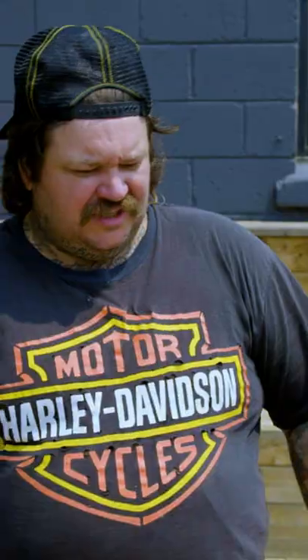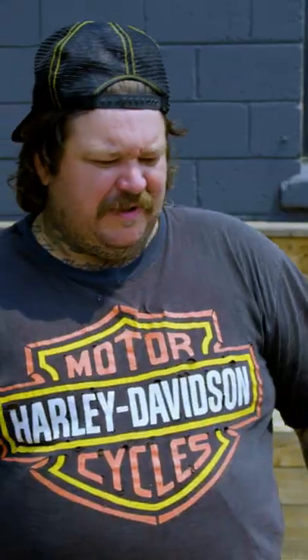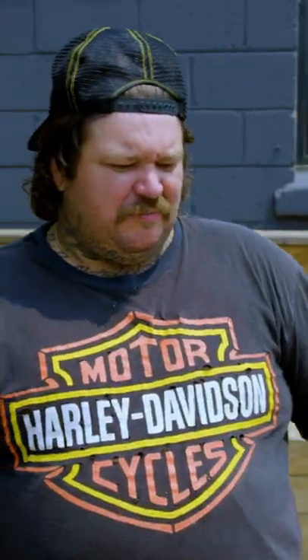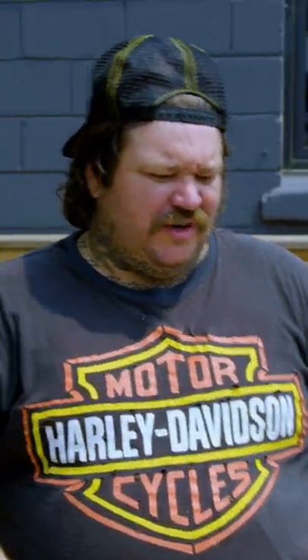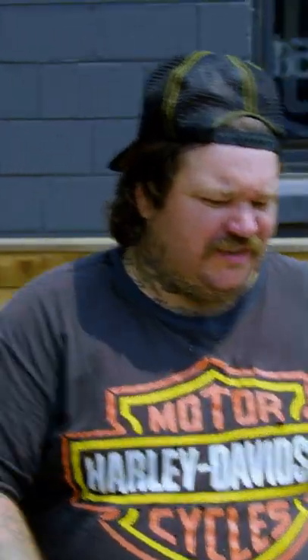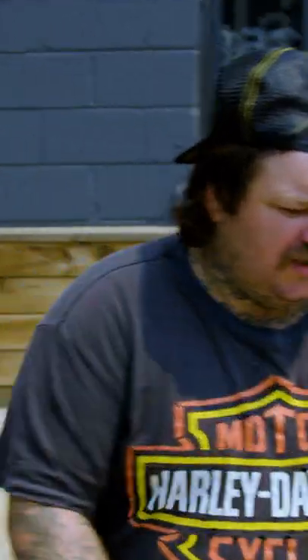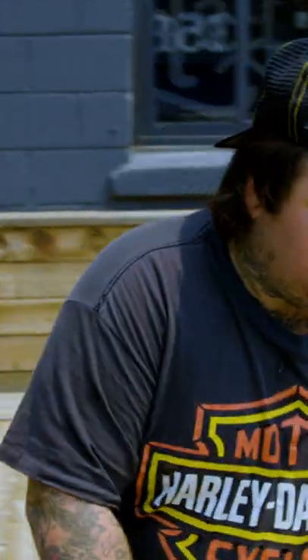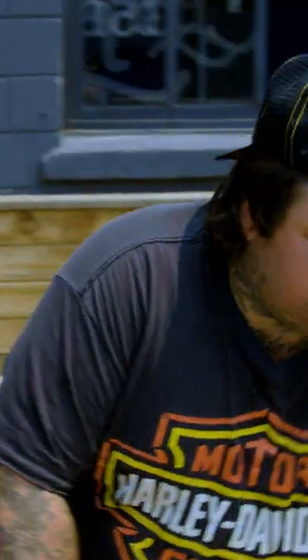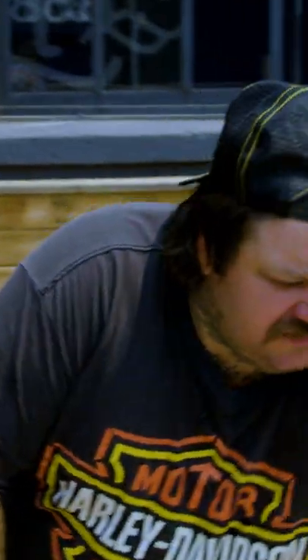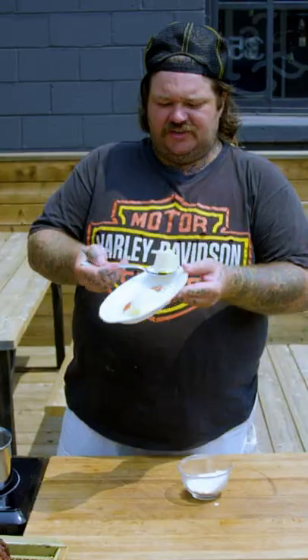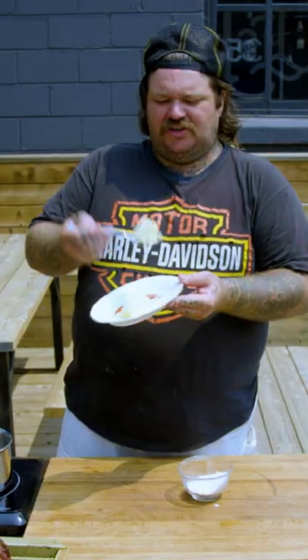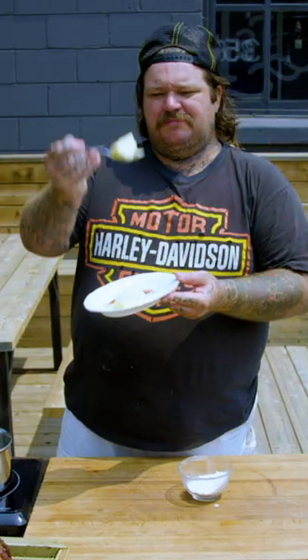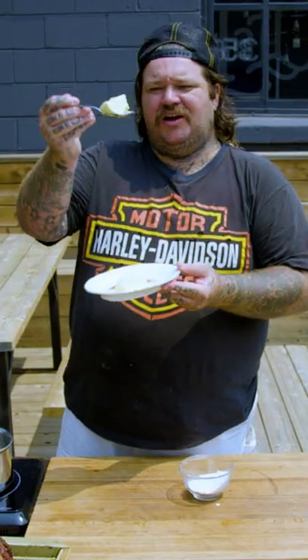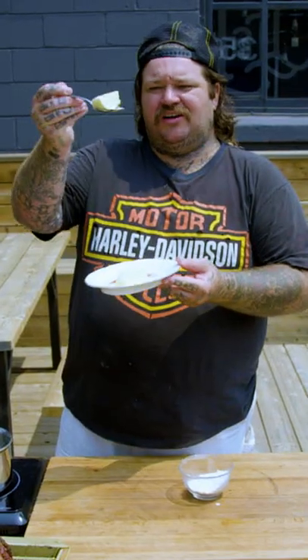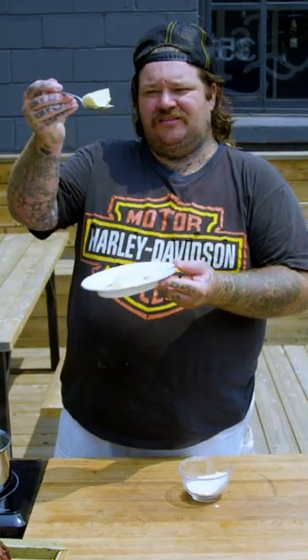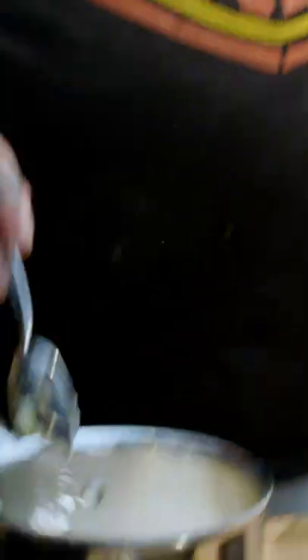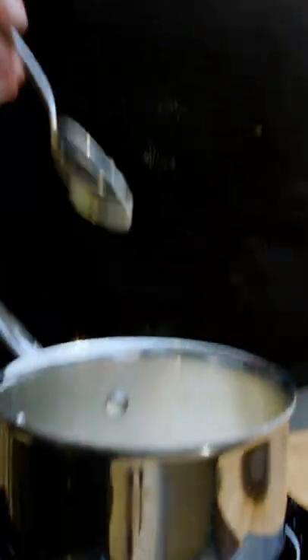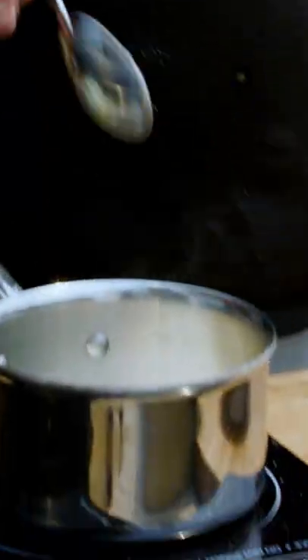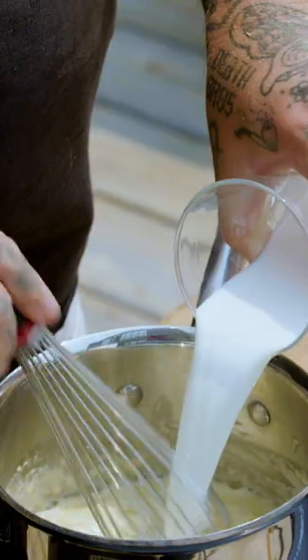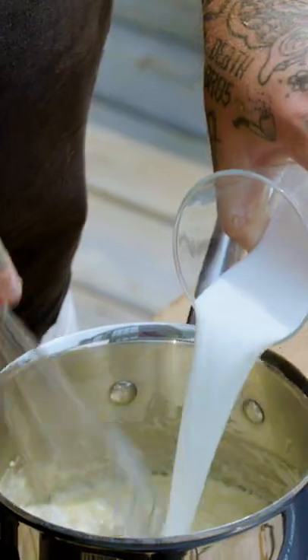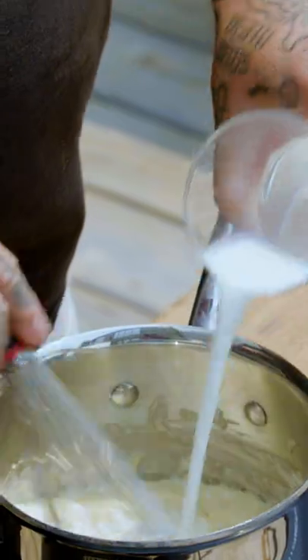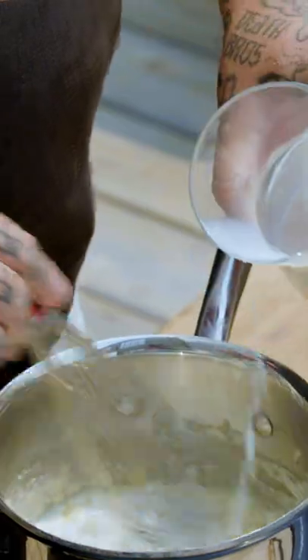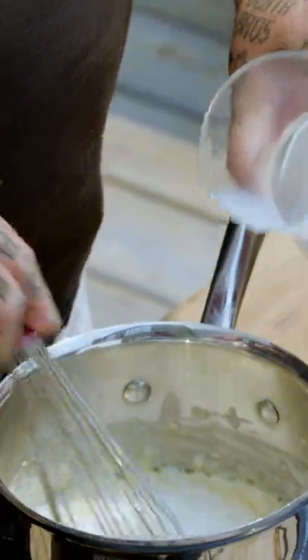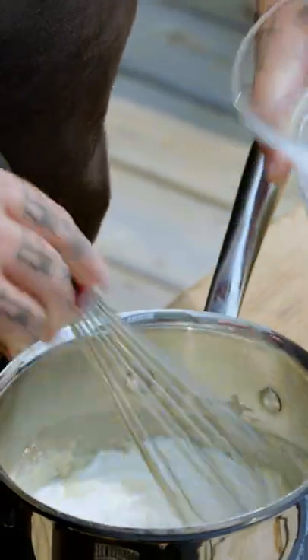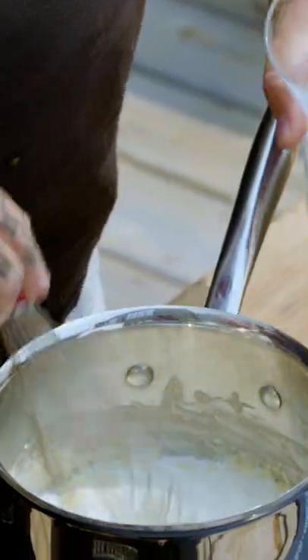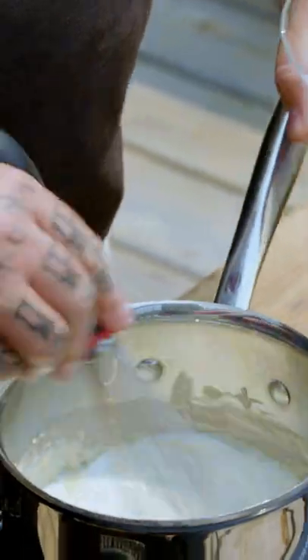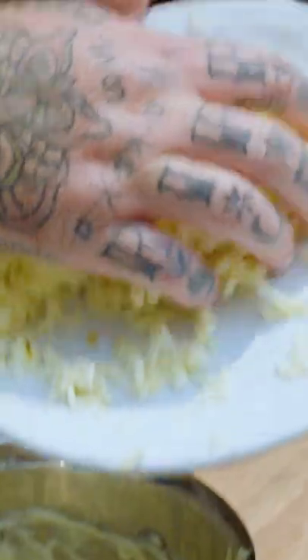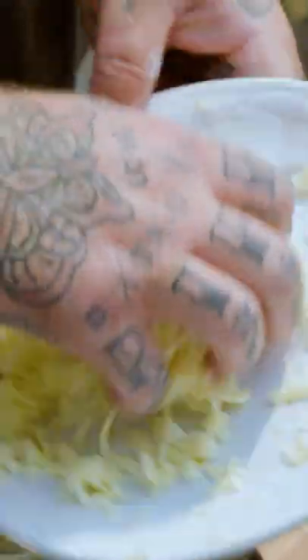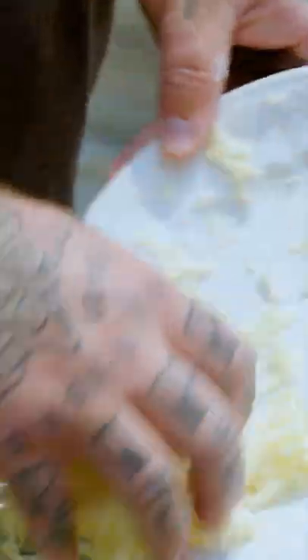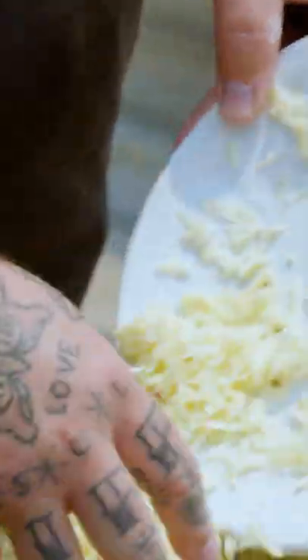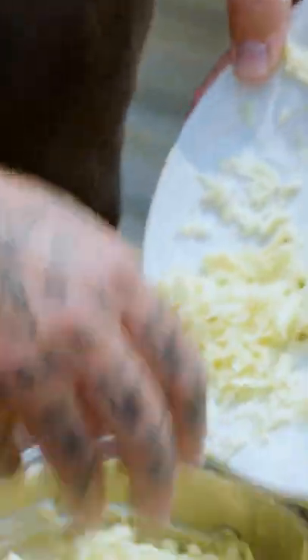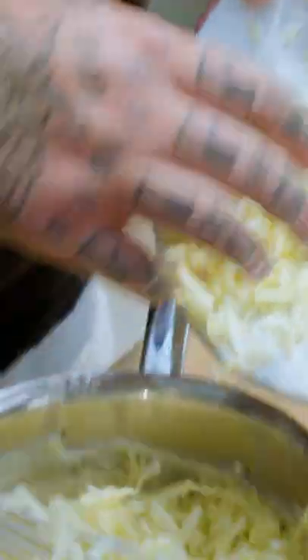Let's make a Mornay sauce. Unsalted butter, flour, one cup of milk, Monterey Jack cheese.